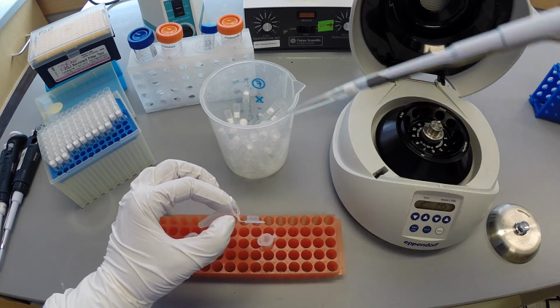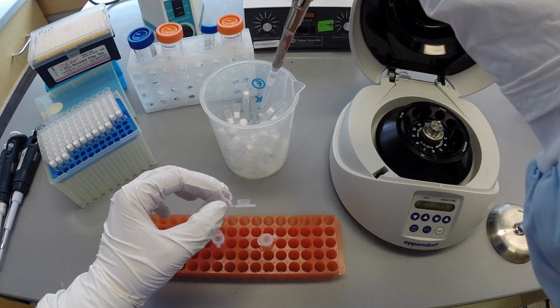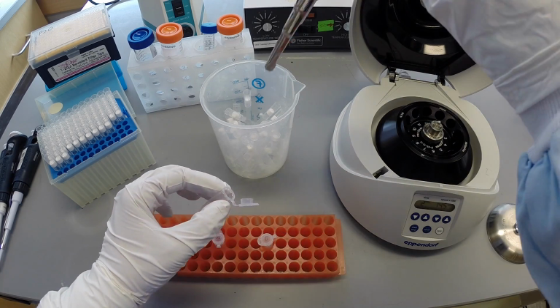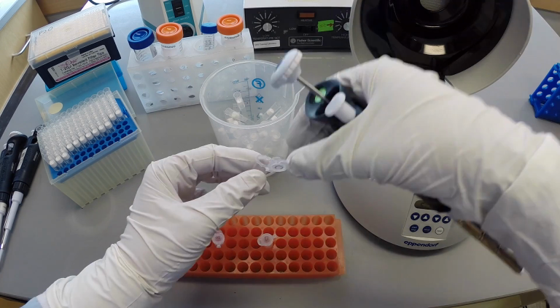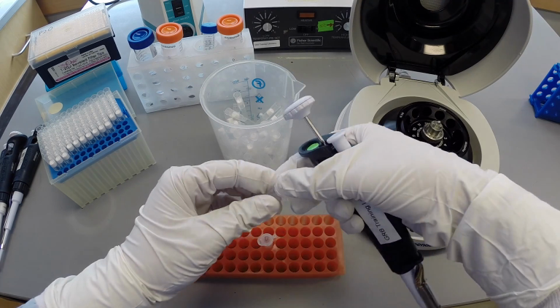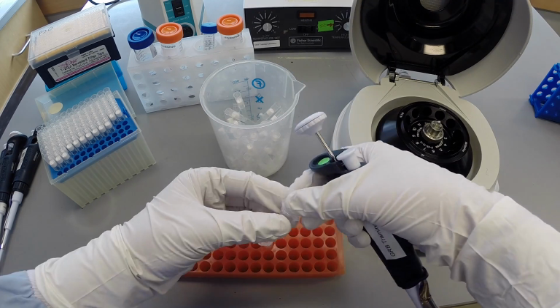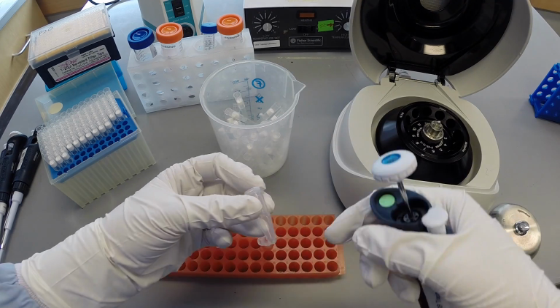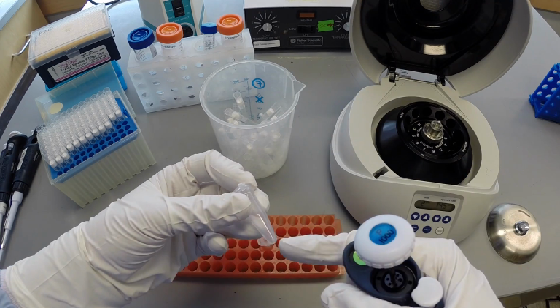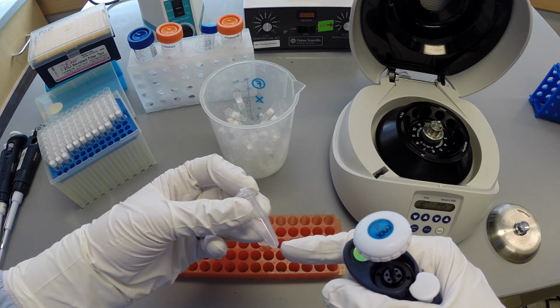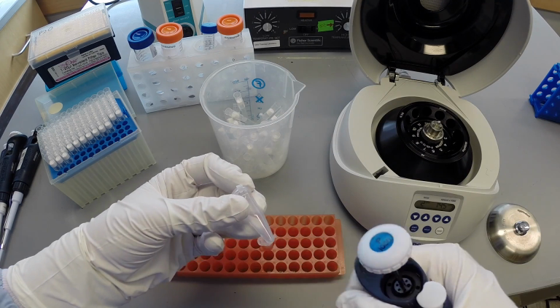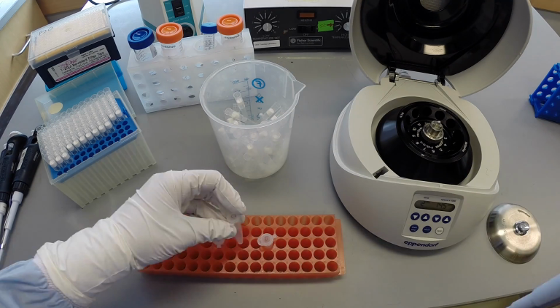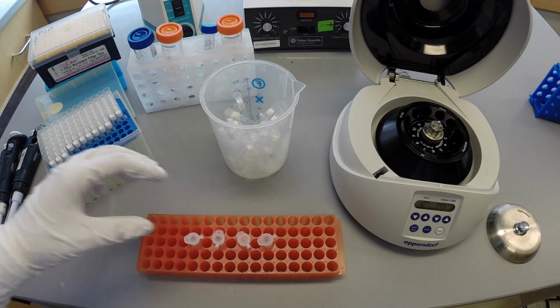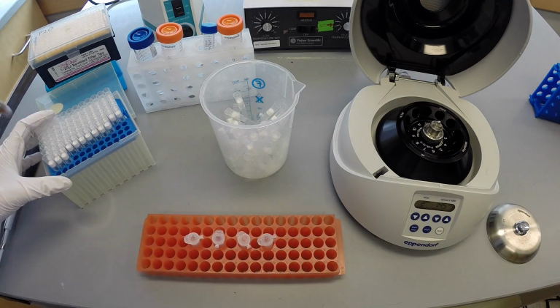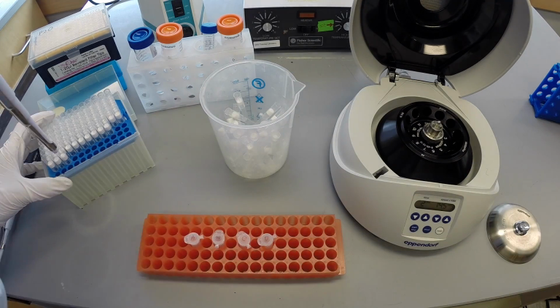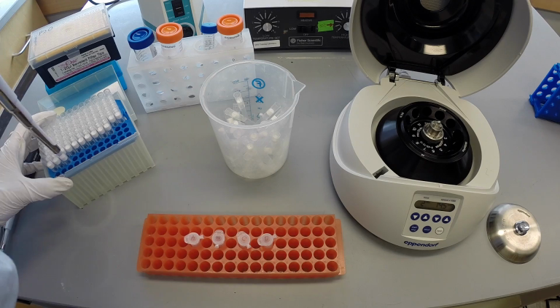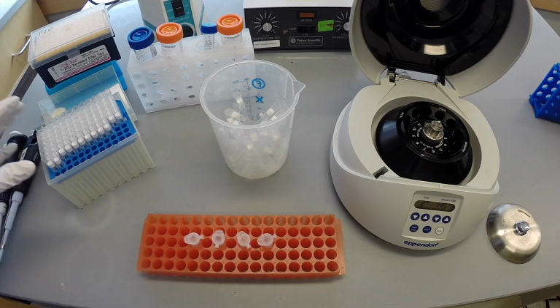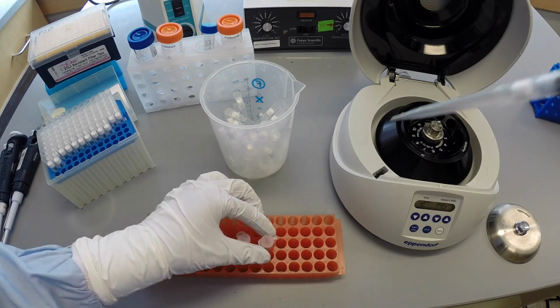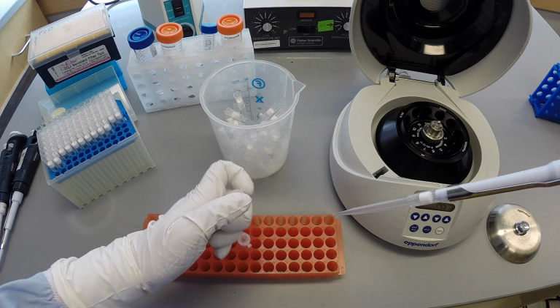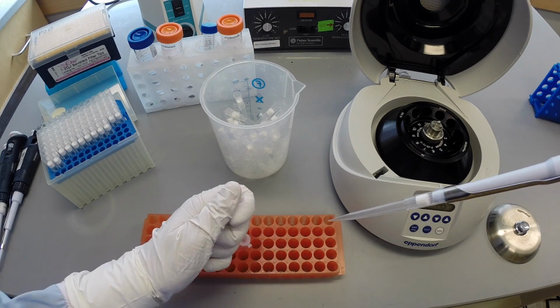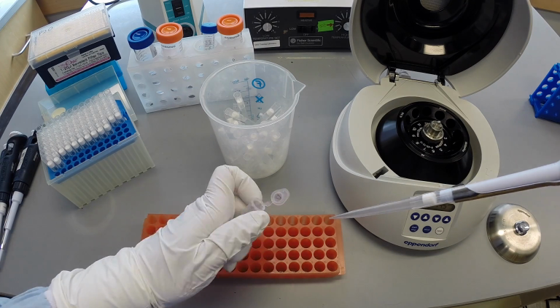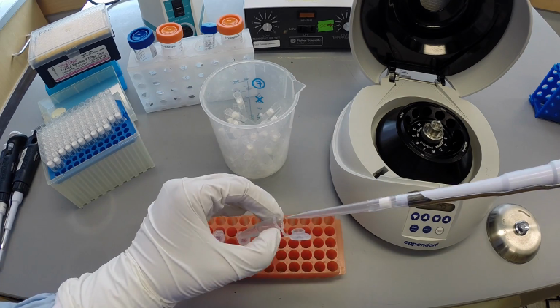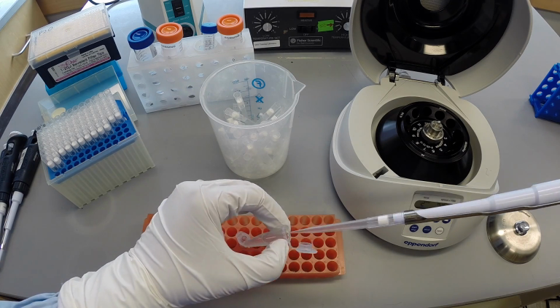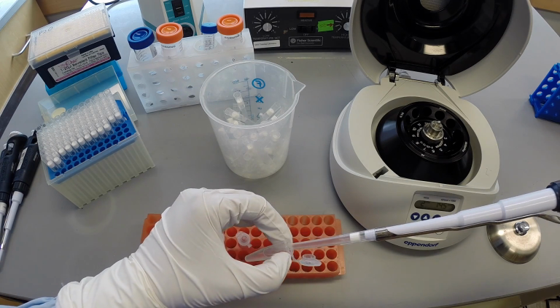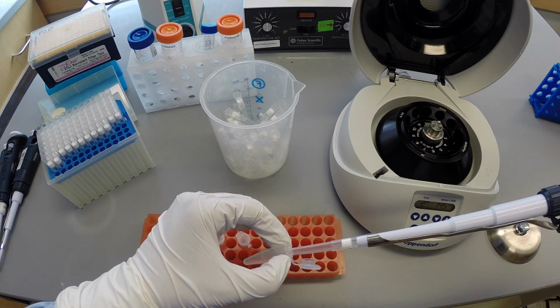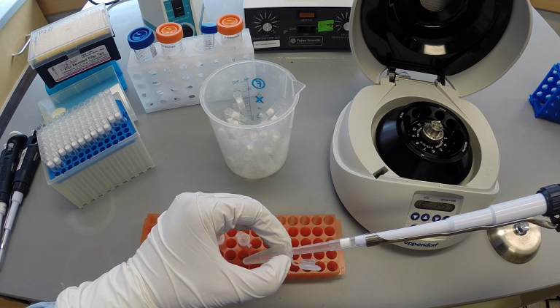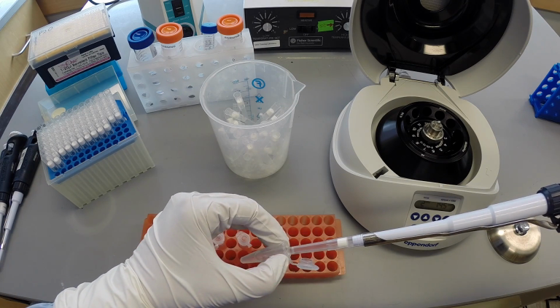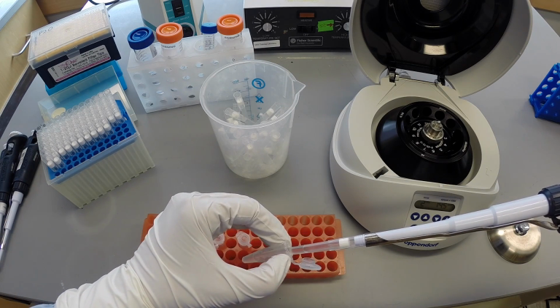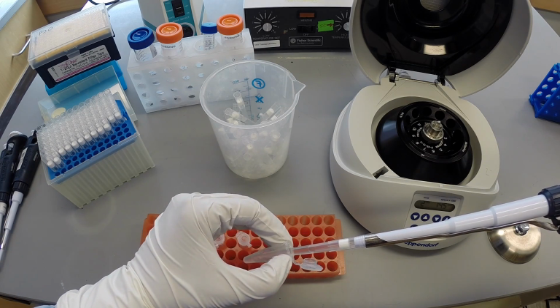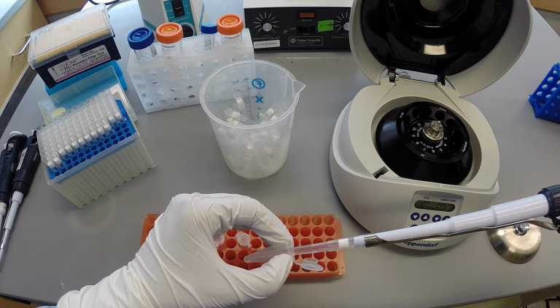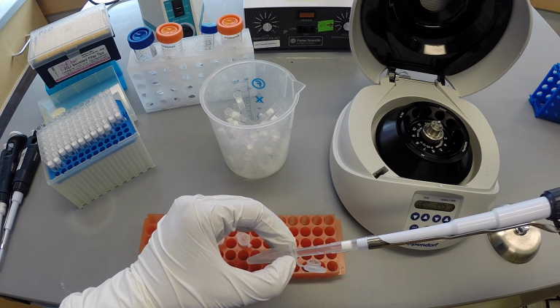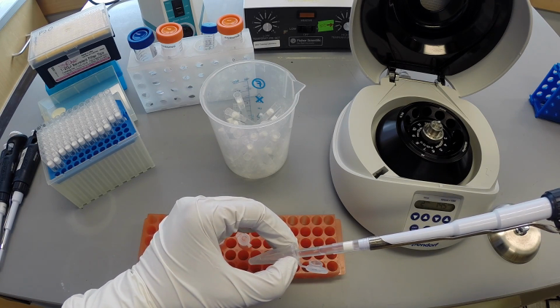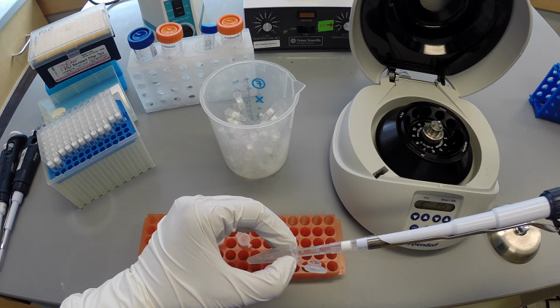Visually inspect the tube to see if the pellet is still present. If it has gone missing, make a note of that.